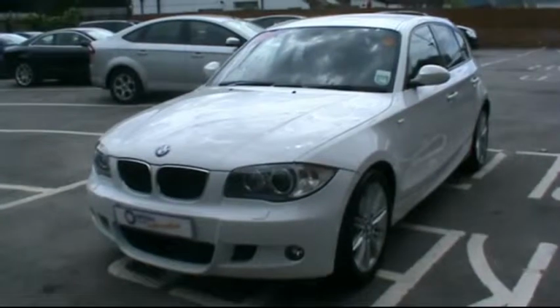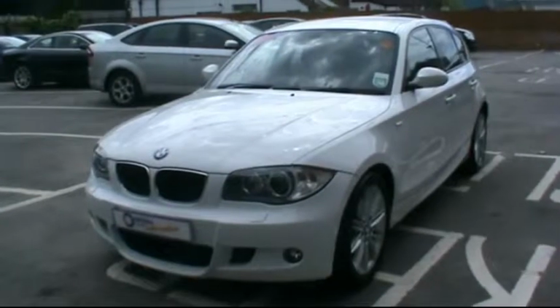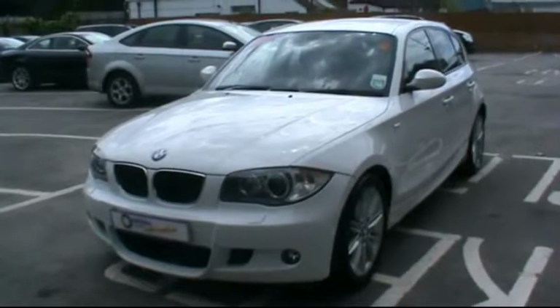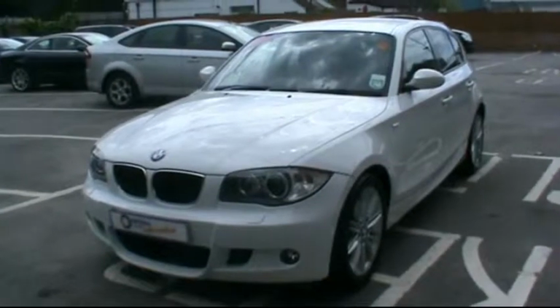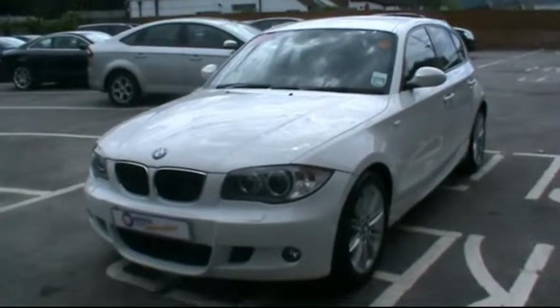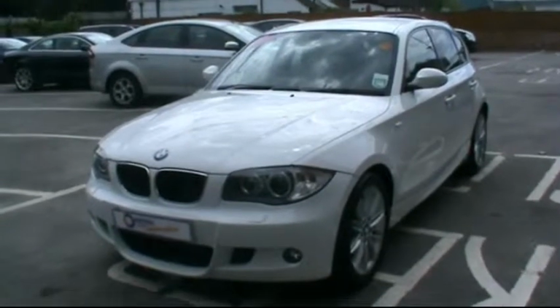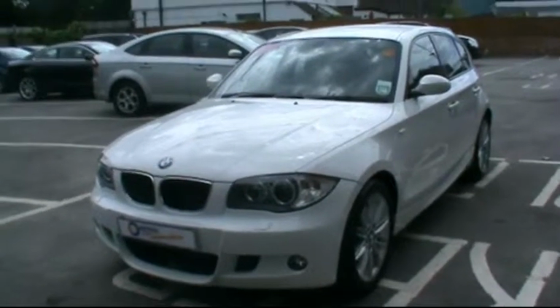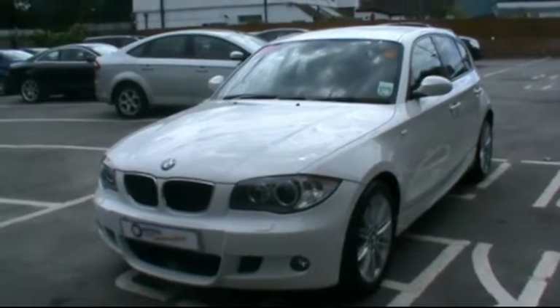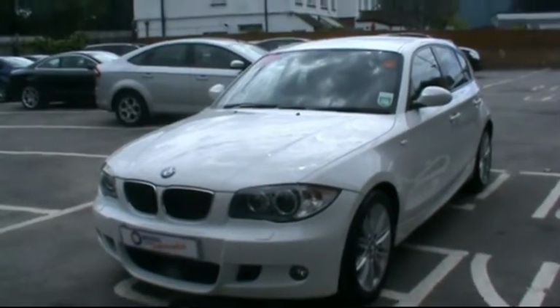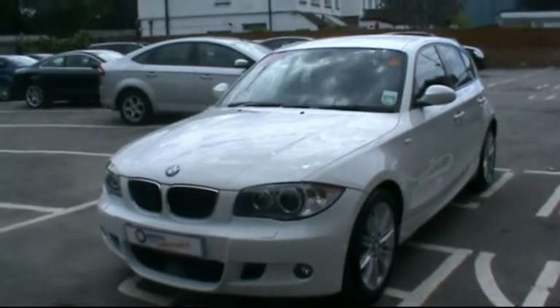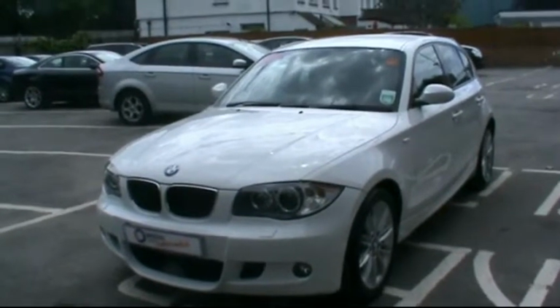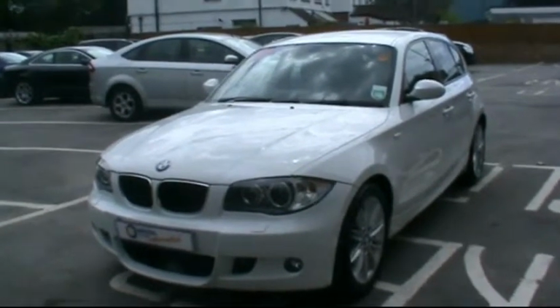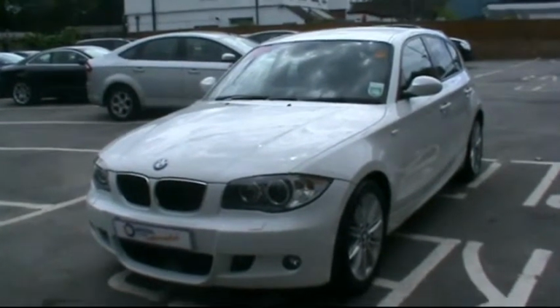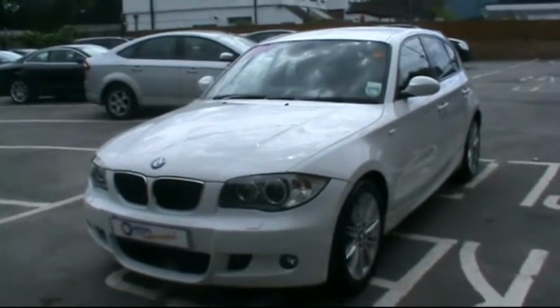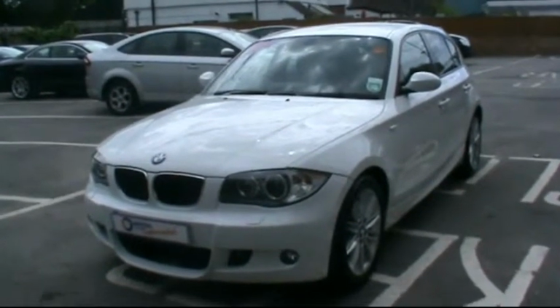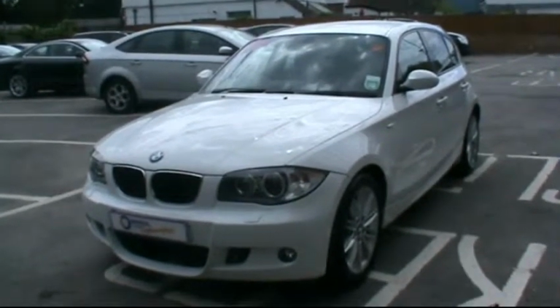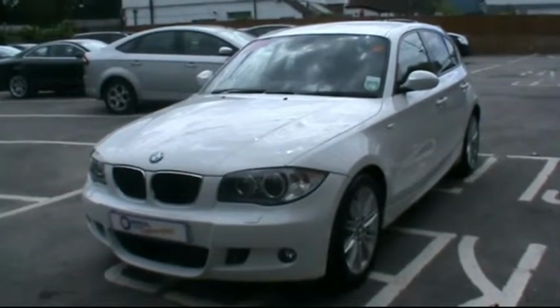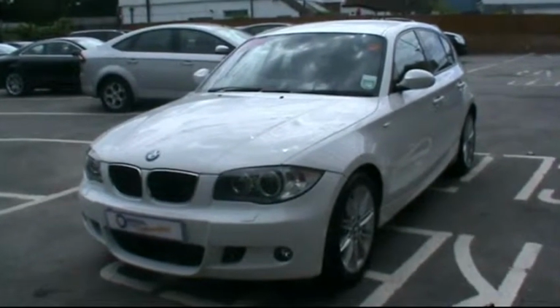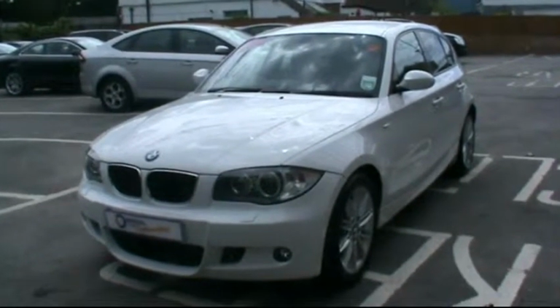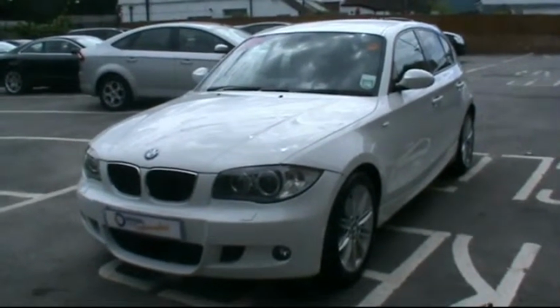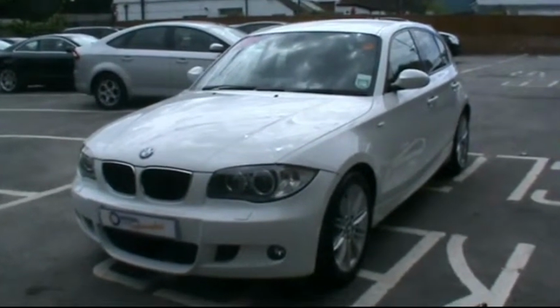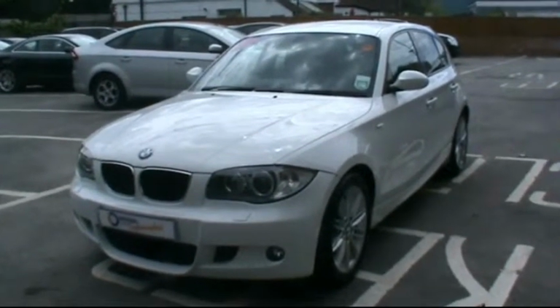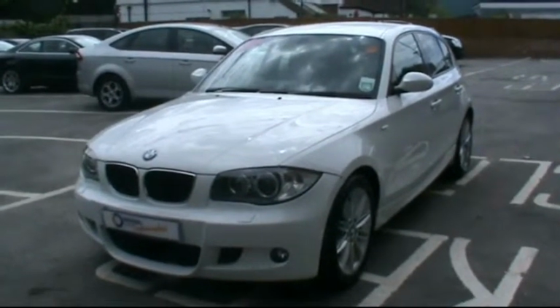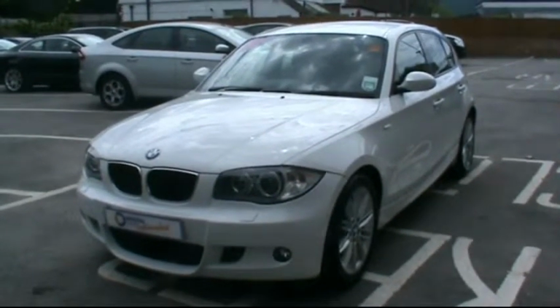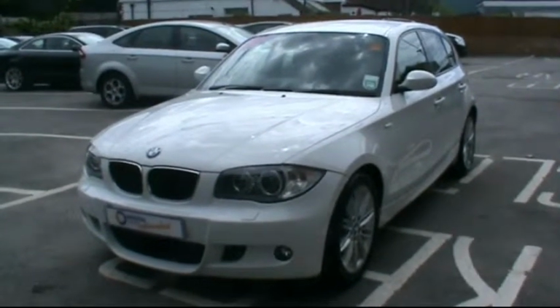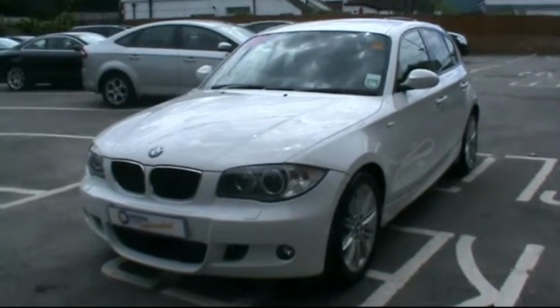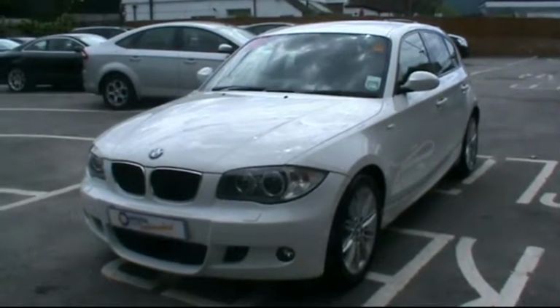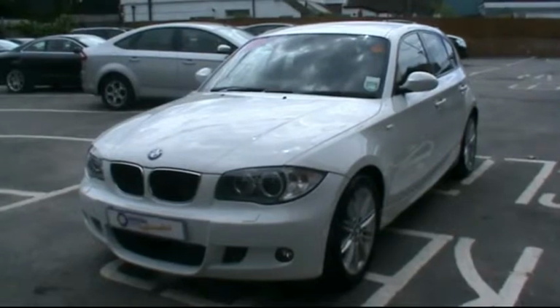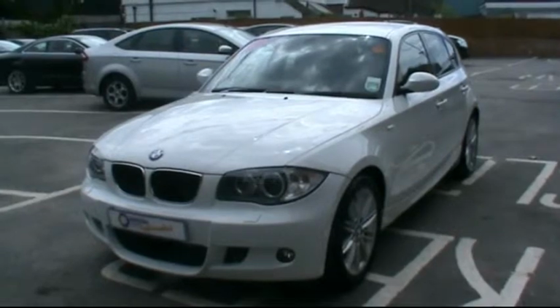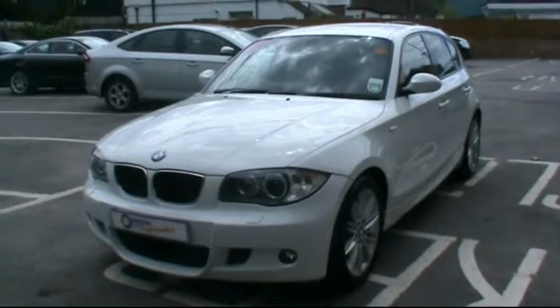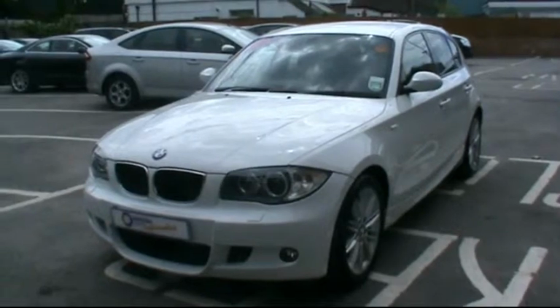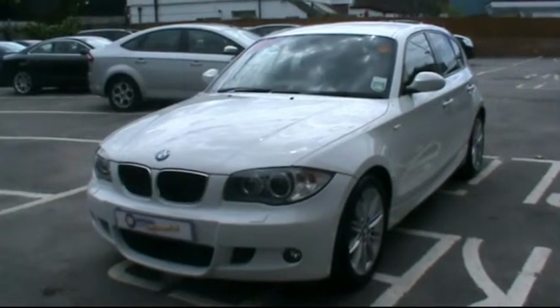Welcome to Imperial Cars. Today we have an 09 plate BMW 118D to show you.